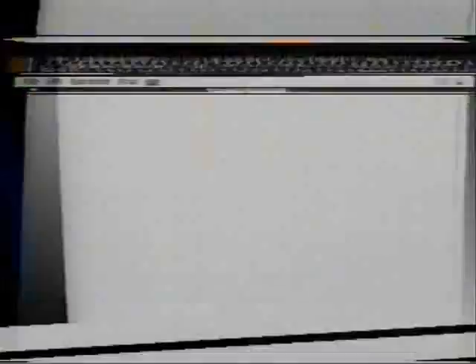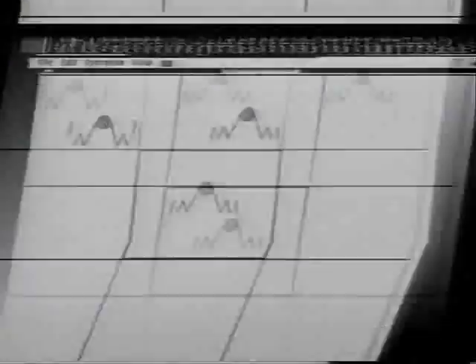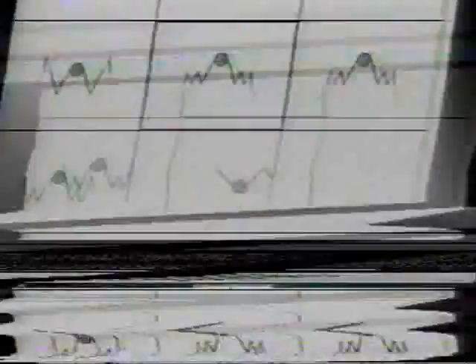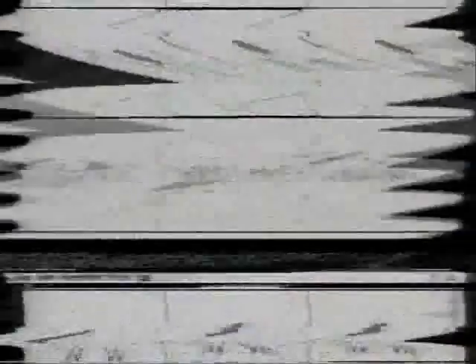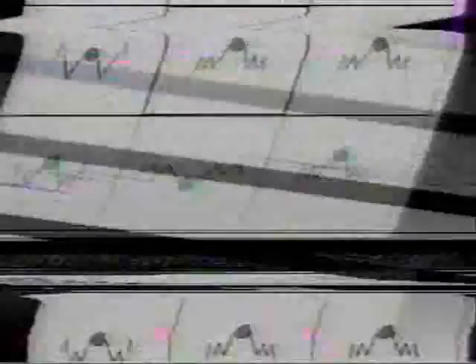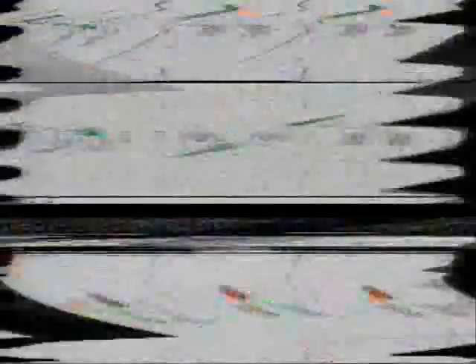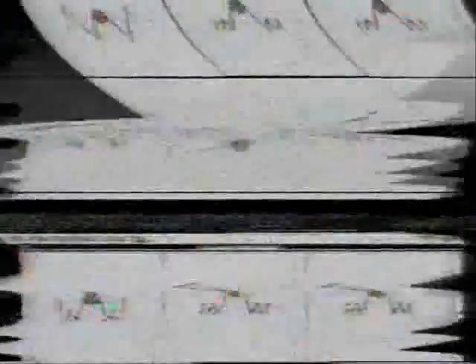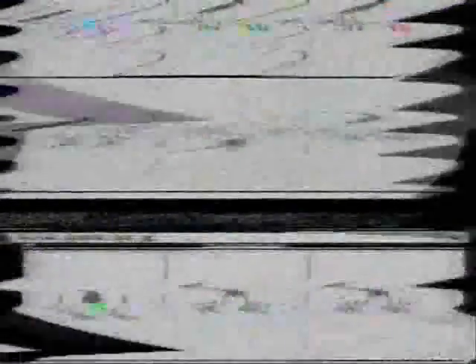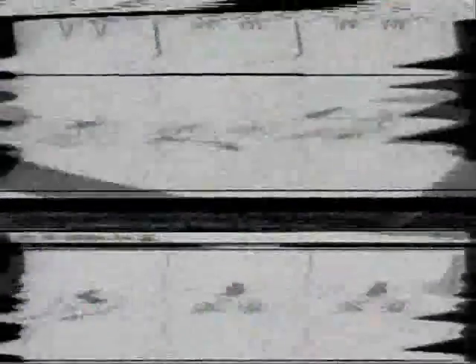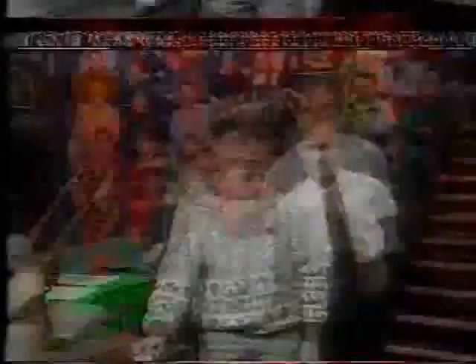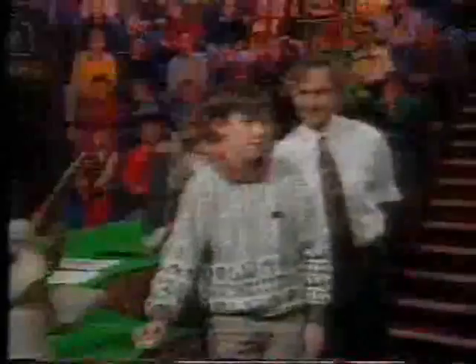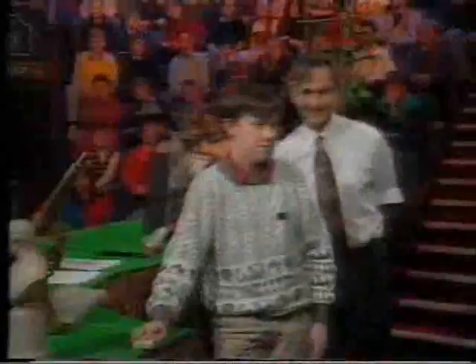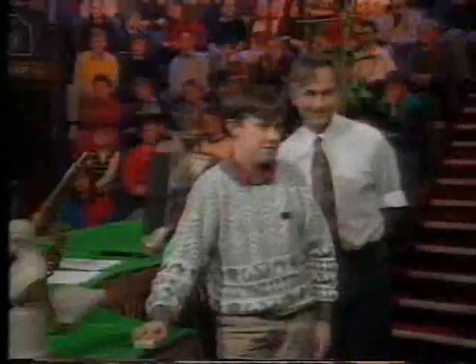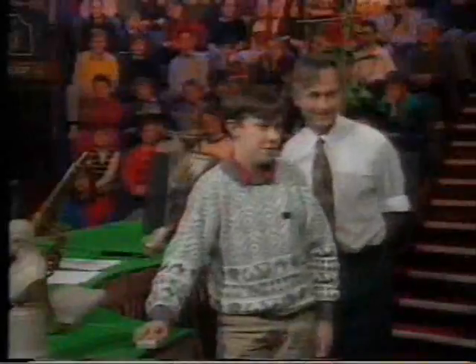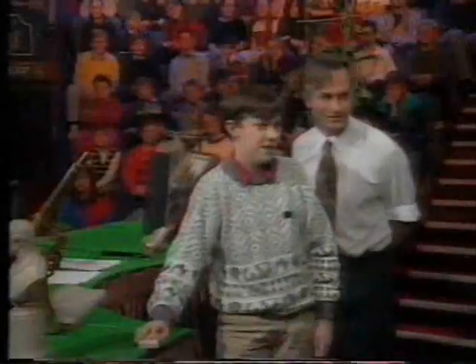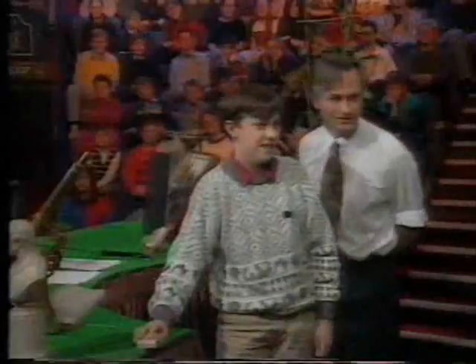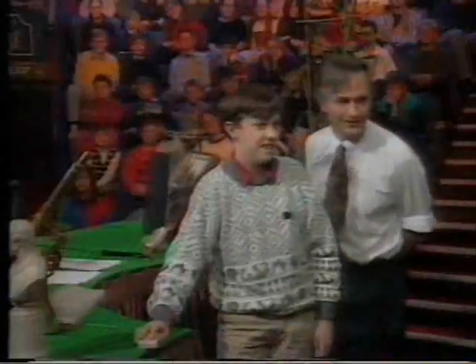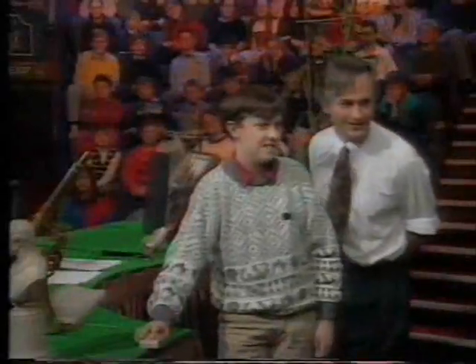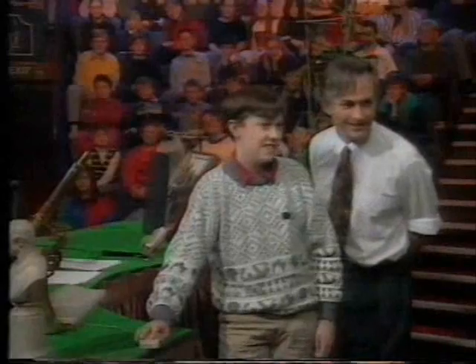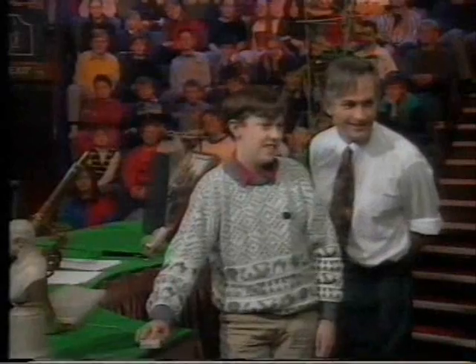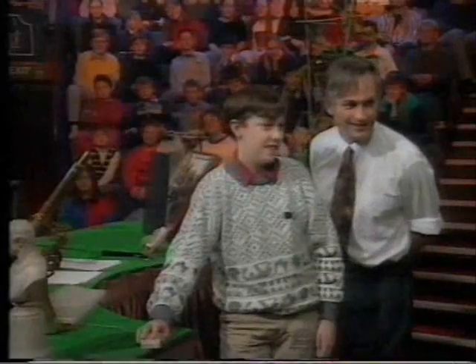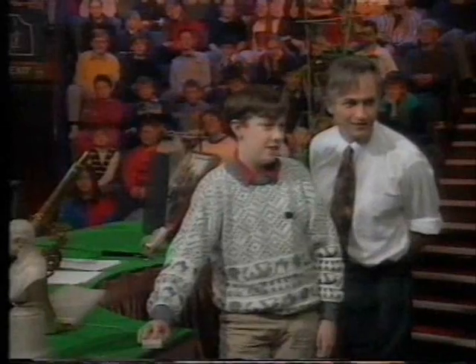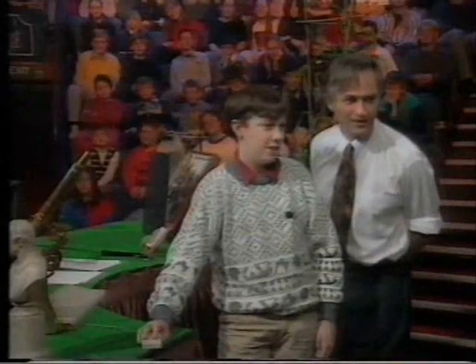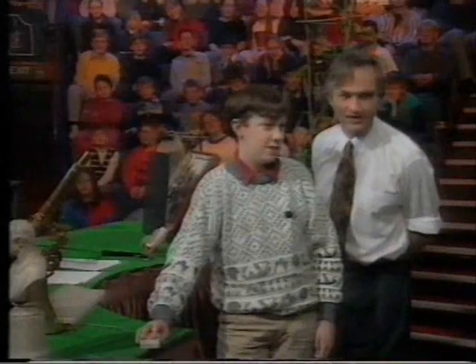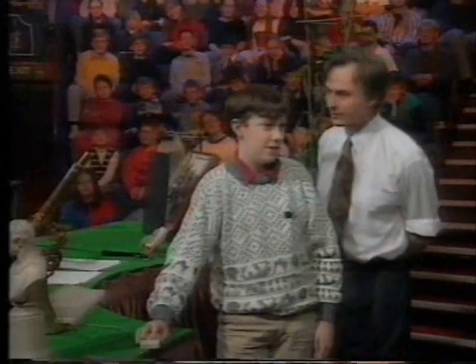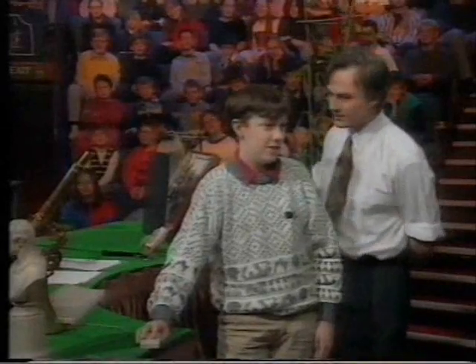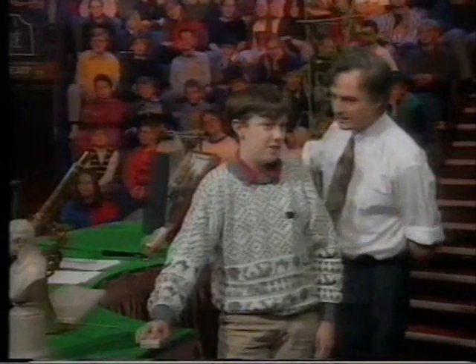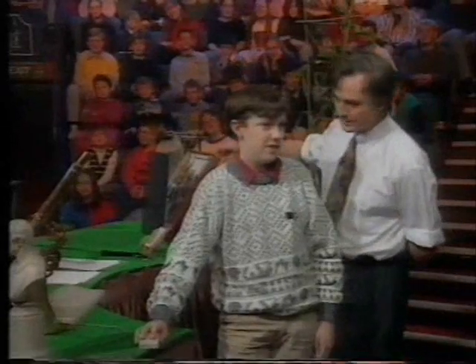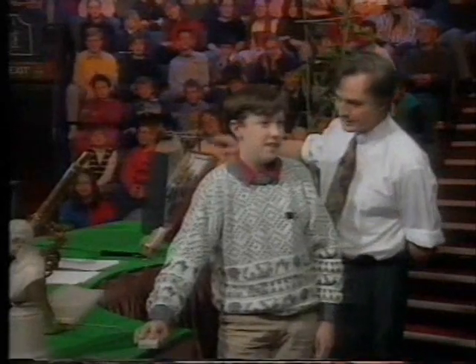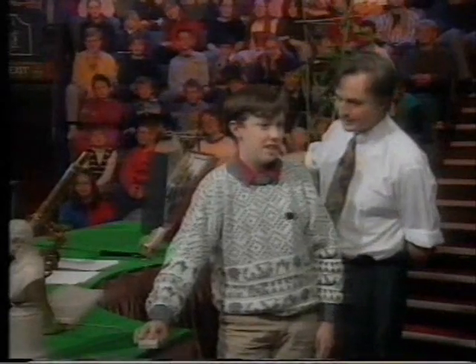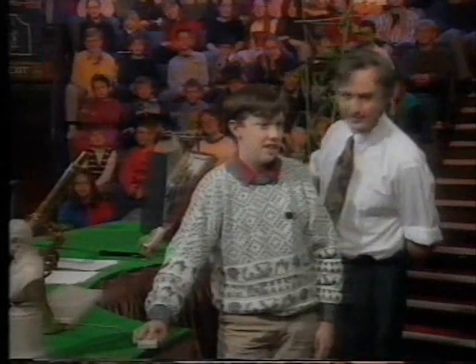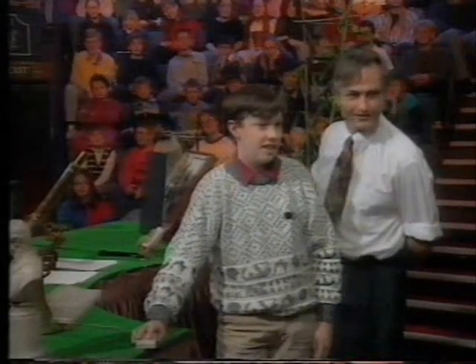What are you going for, Lawrence? The legs — you're trying to get lots of zigzags in the legs.